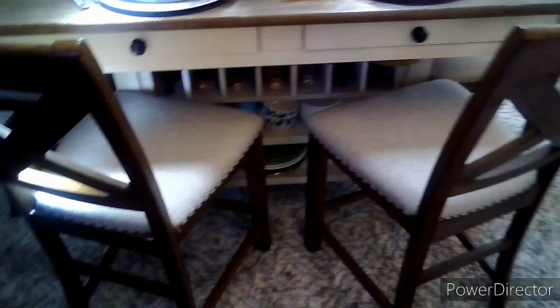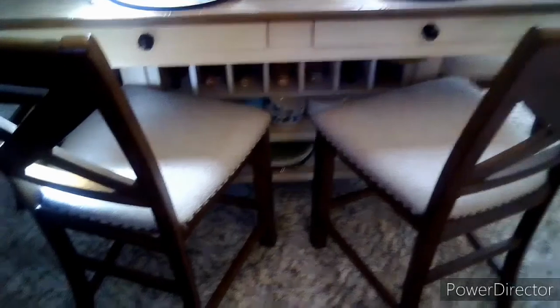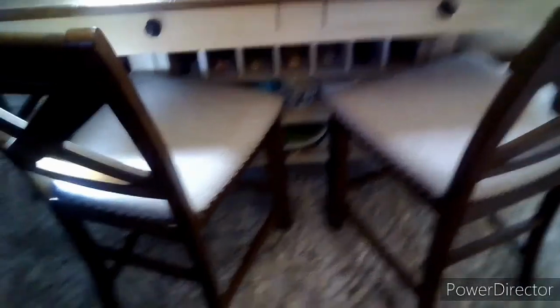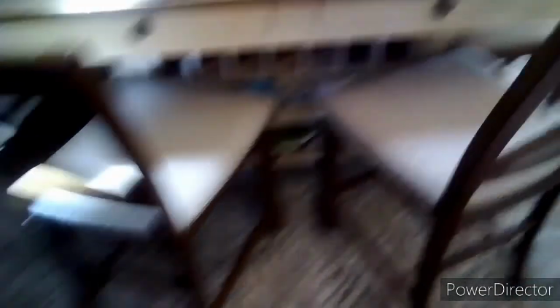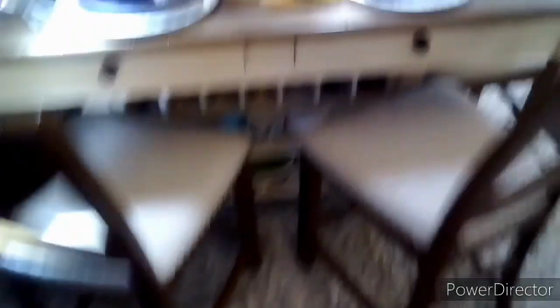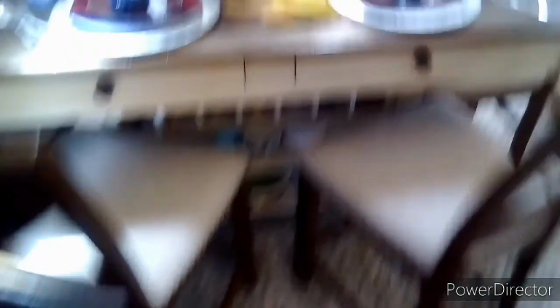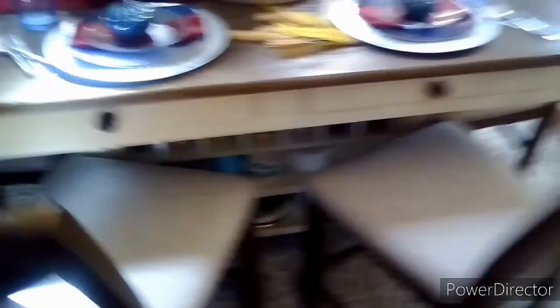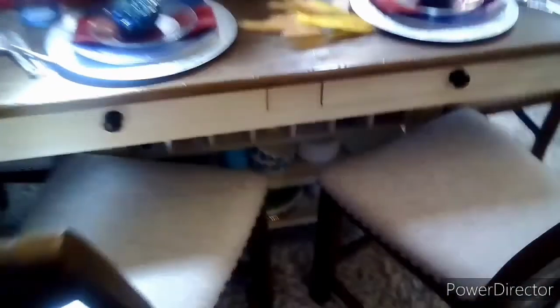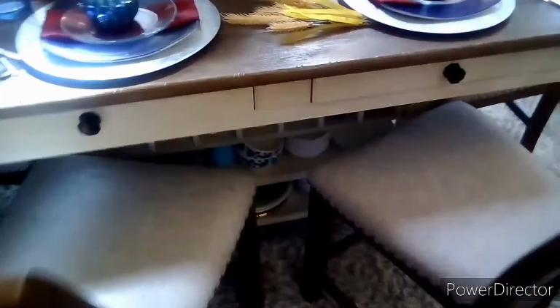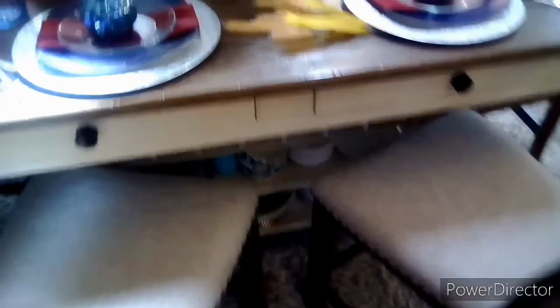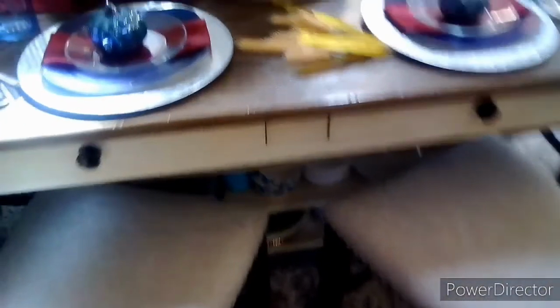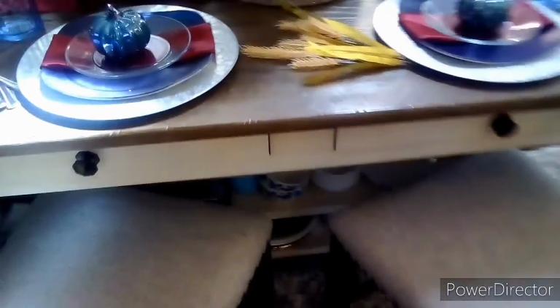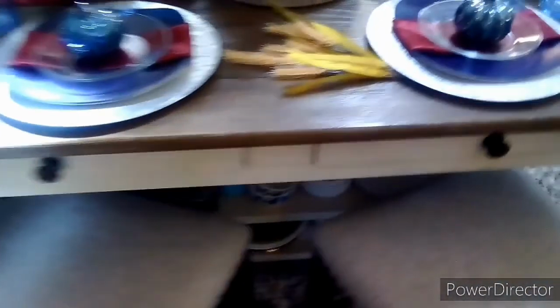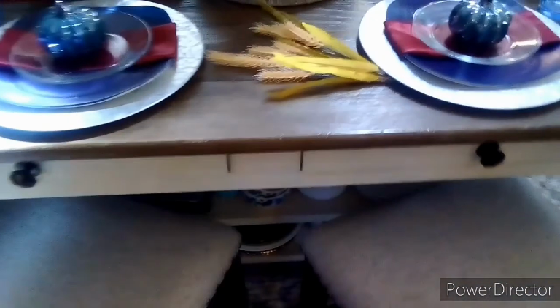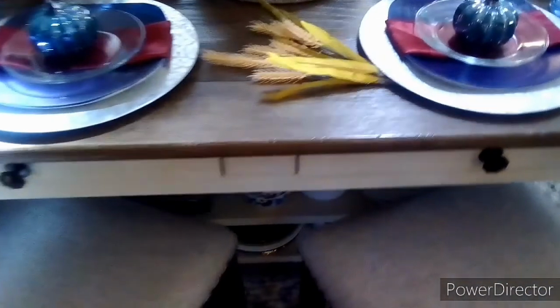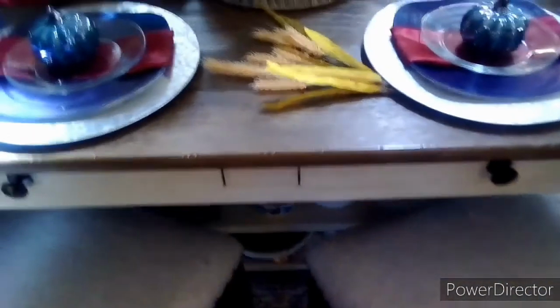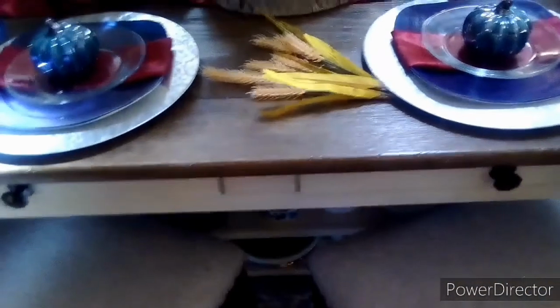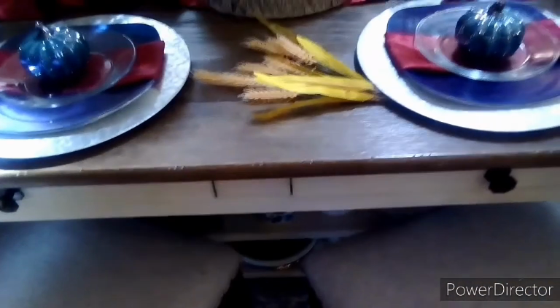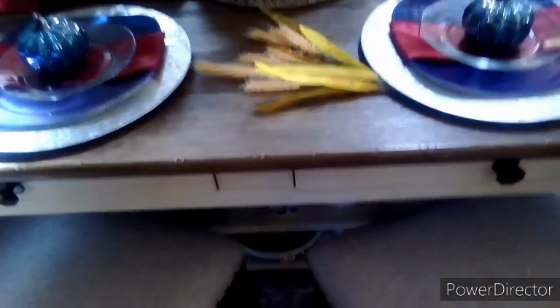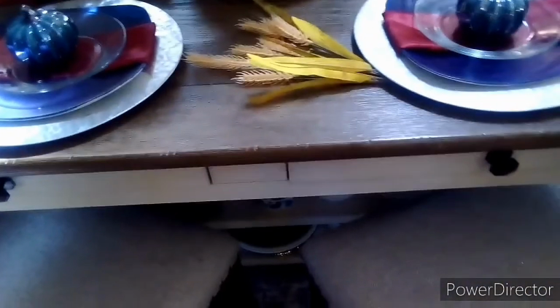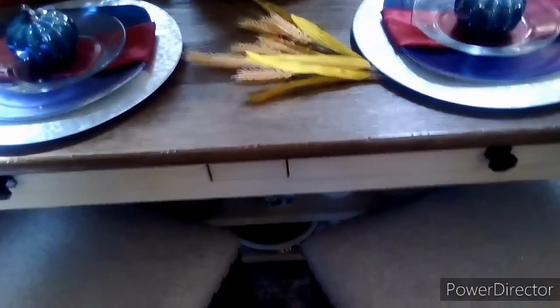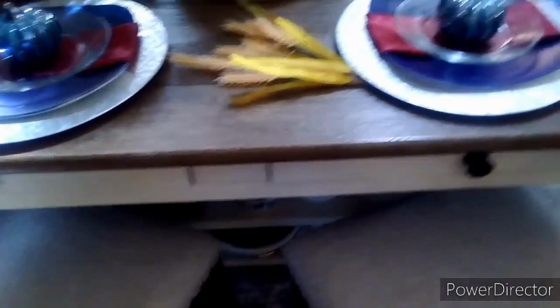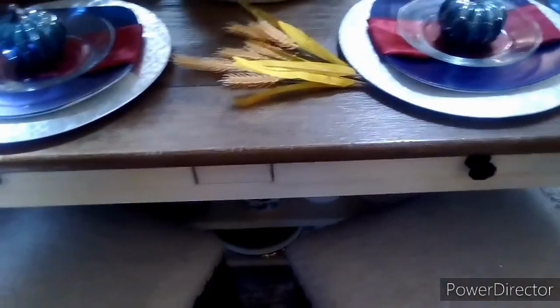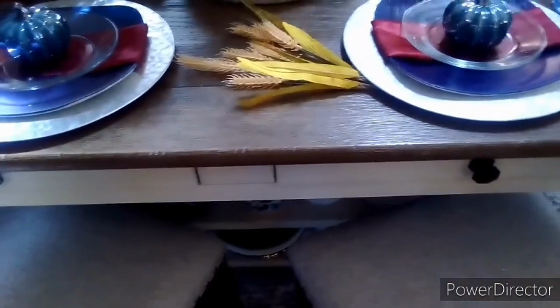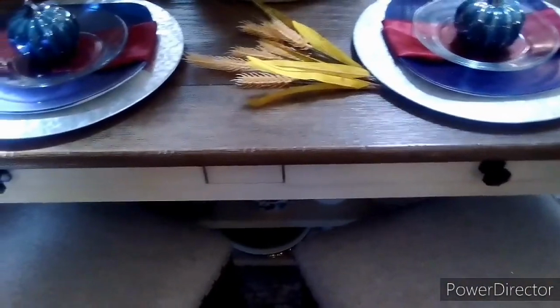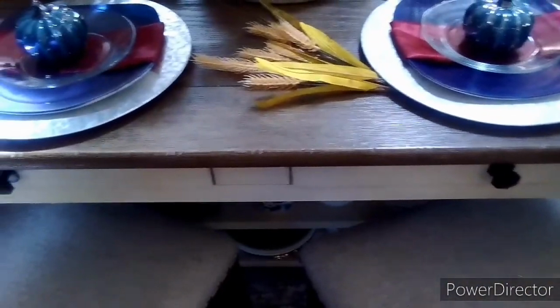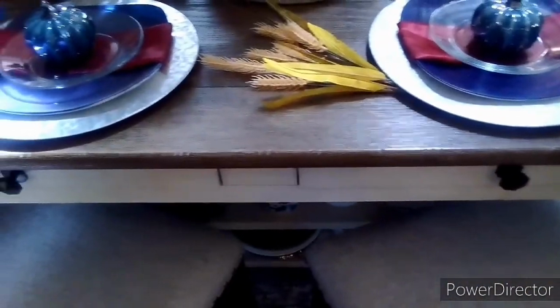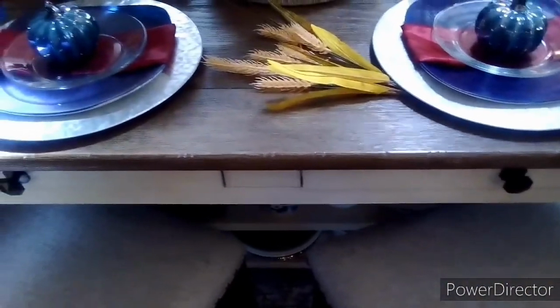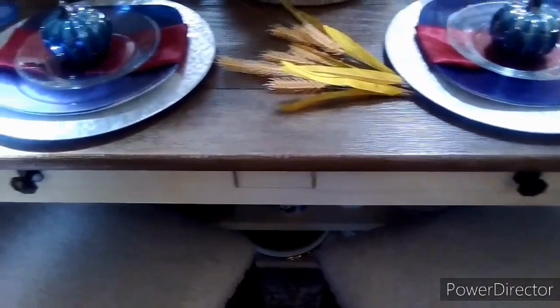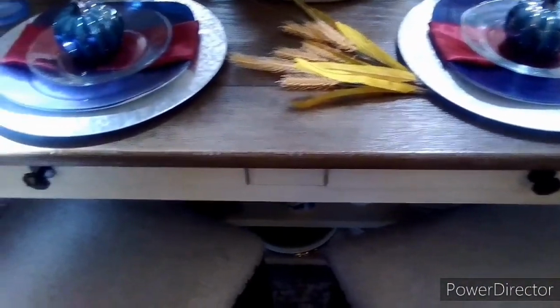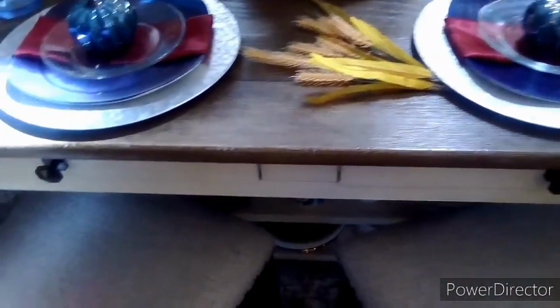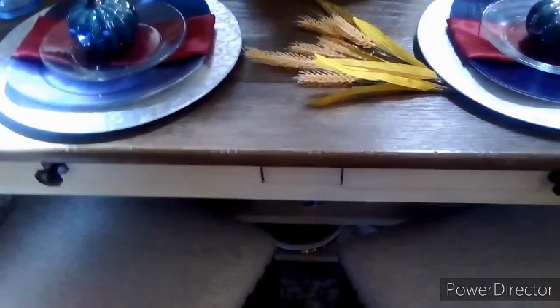Hello everyone and welcome back to my channel. Today I'm doing a tablescape.